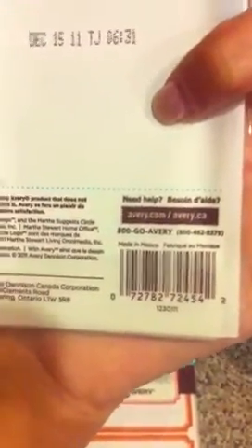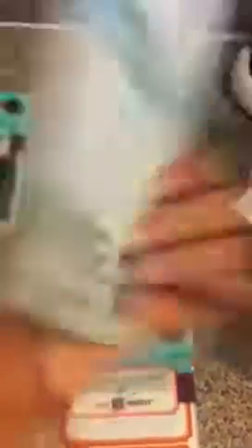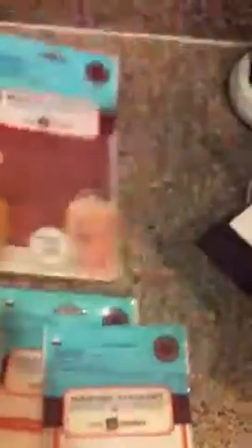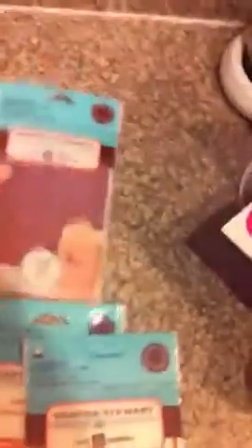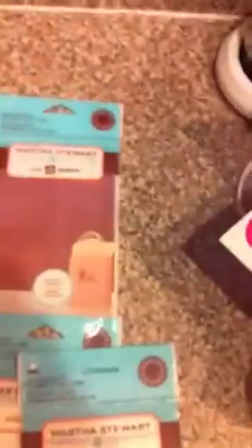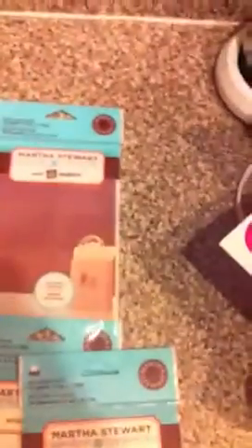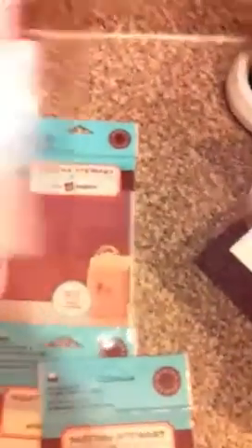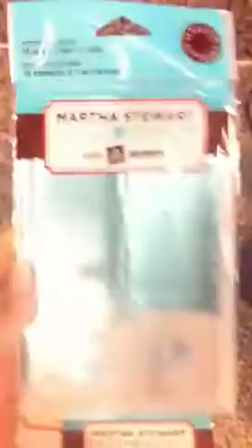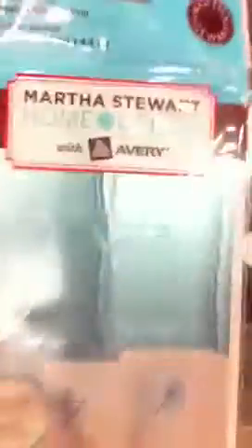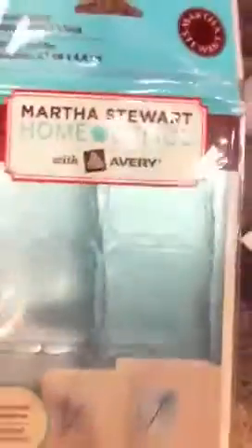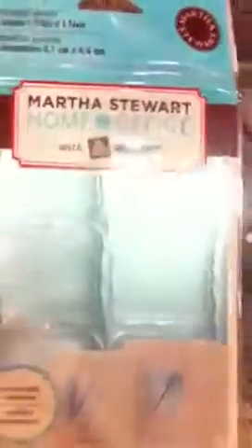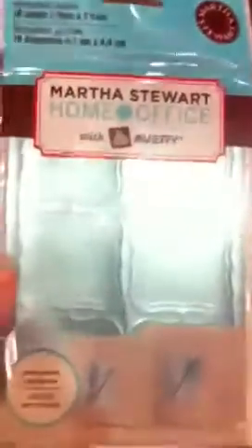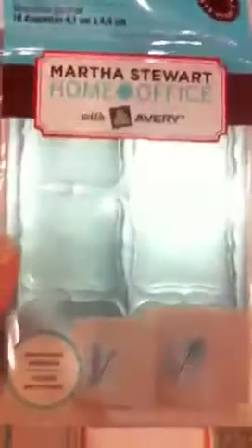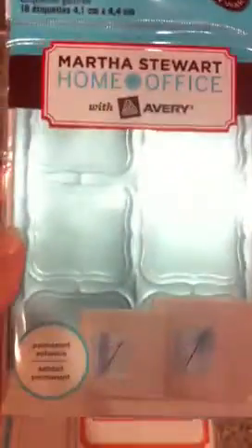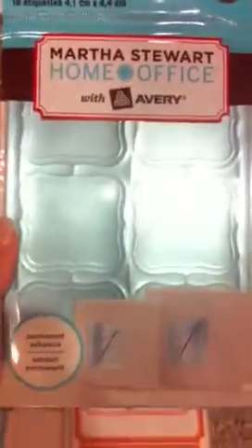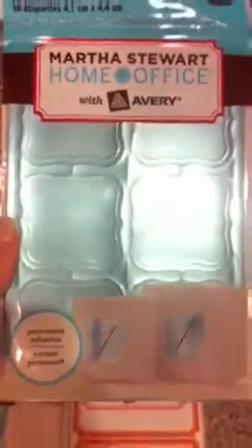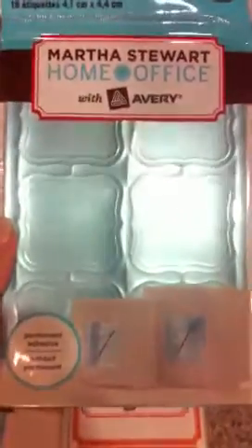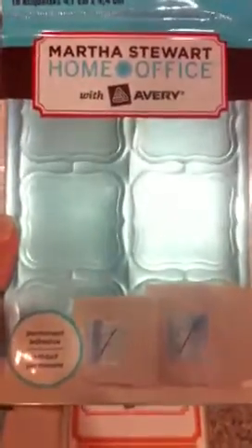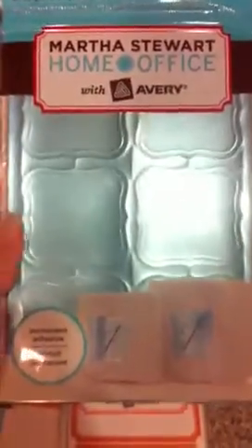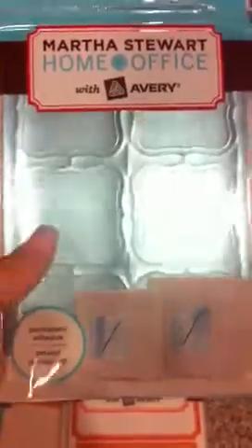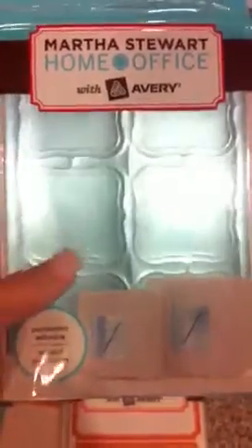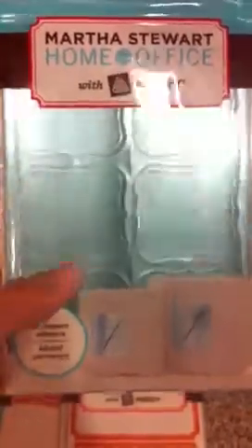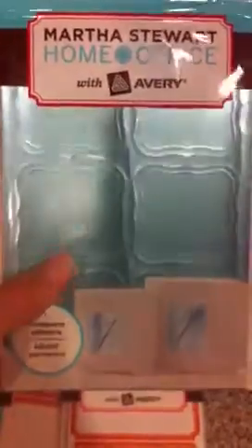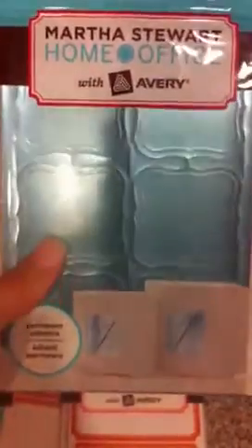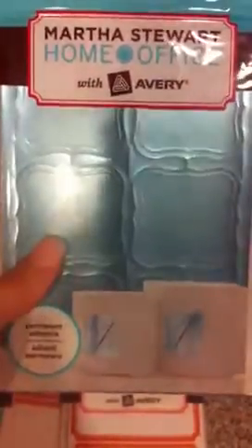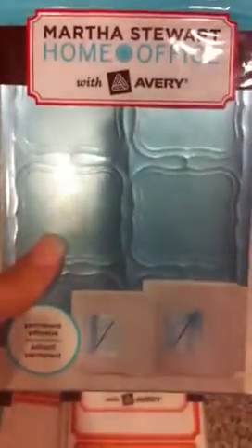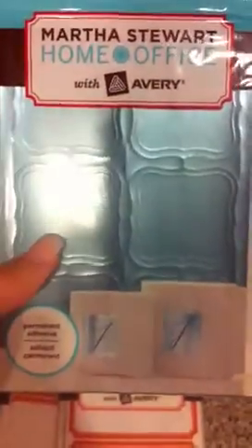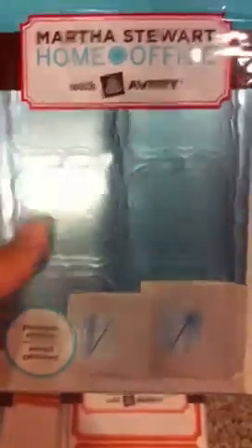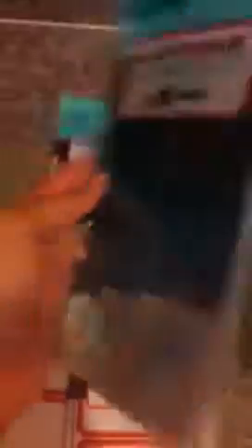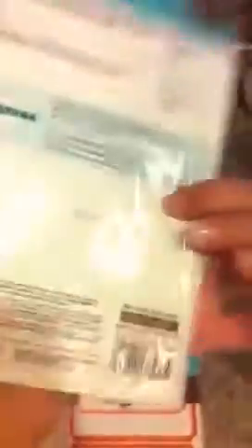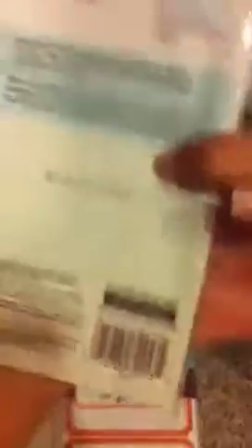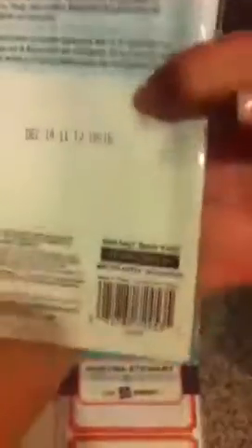But for some of the other ones, same thing in blue. I'm going to use these for Christmas tags and stuff.